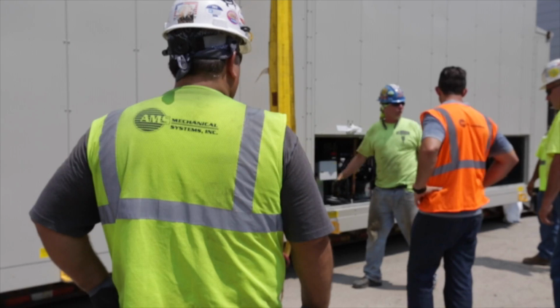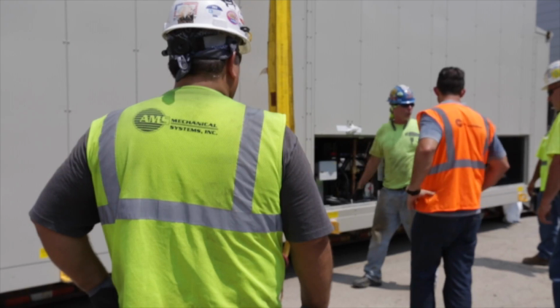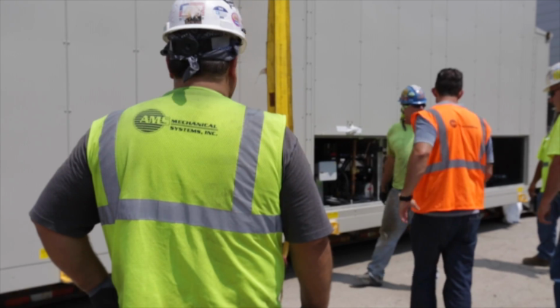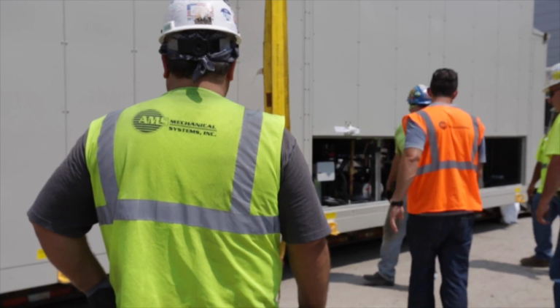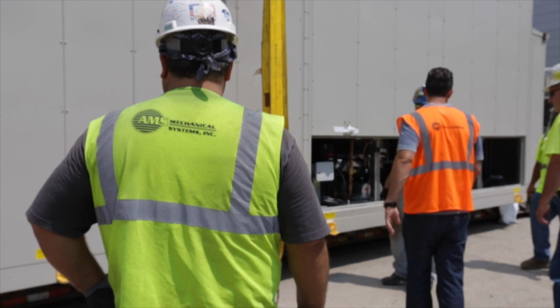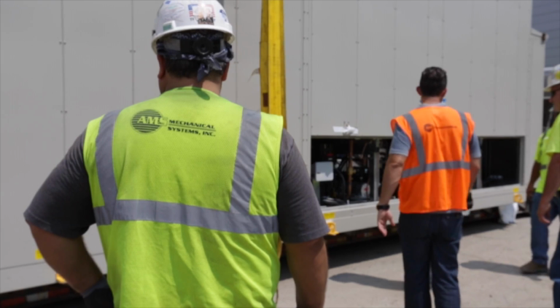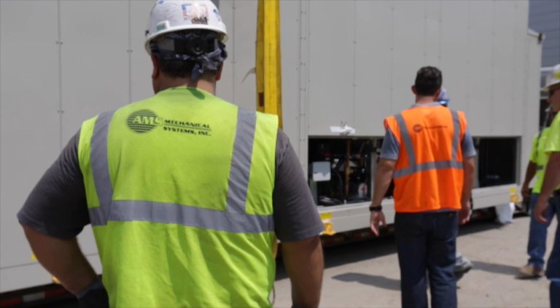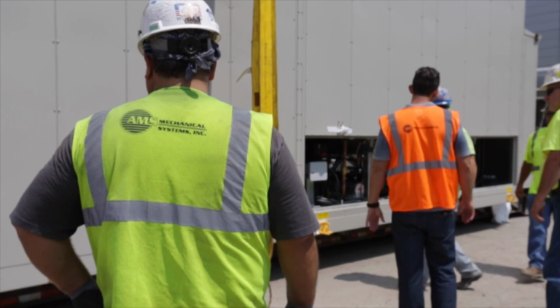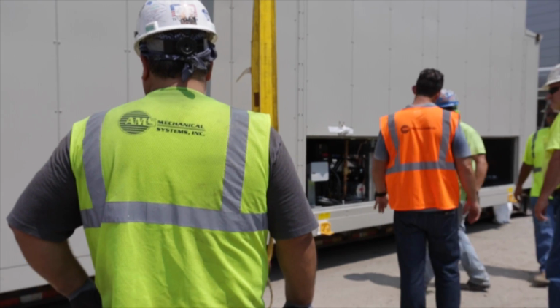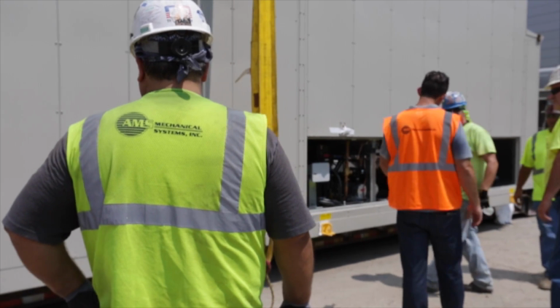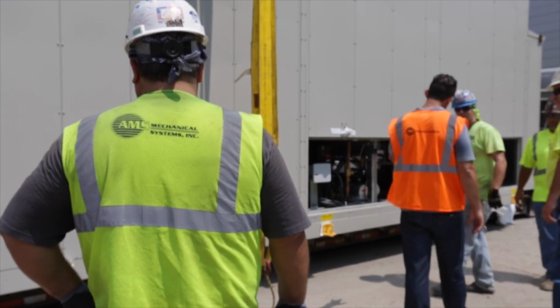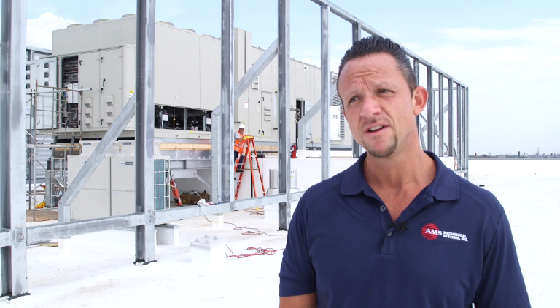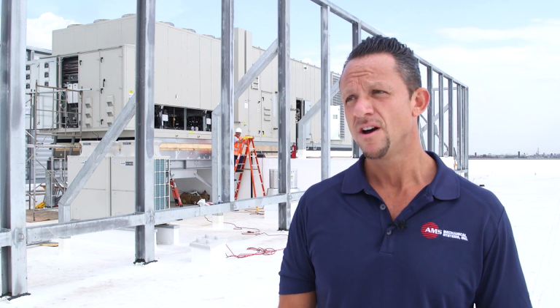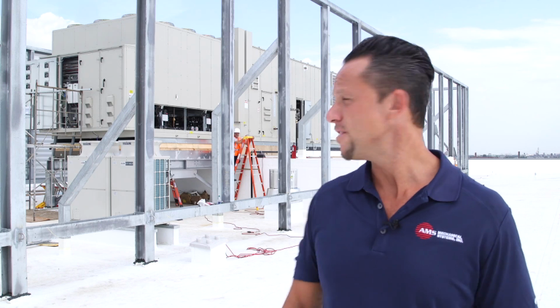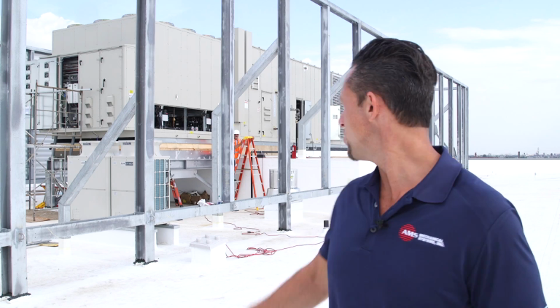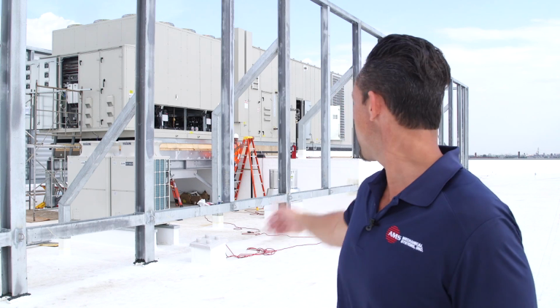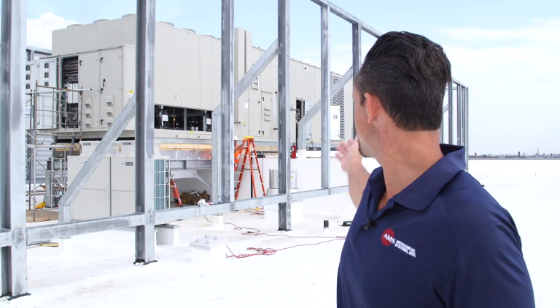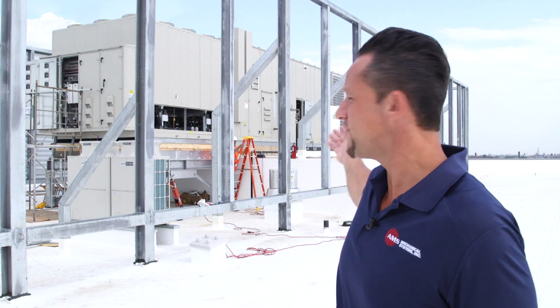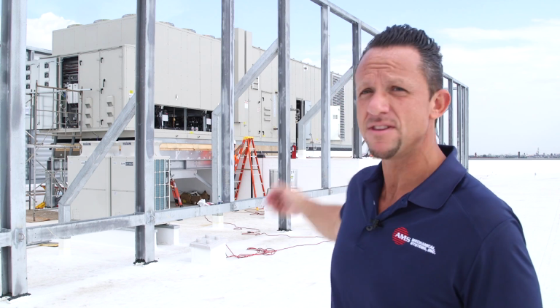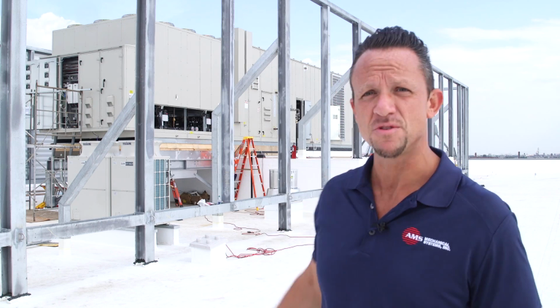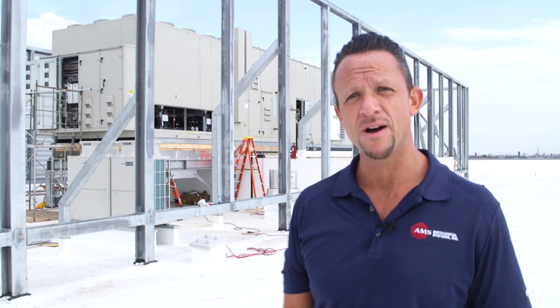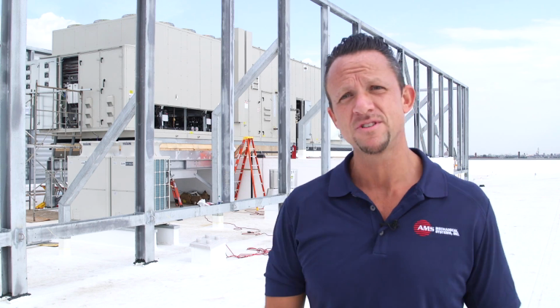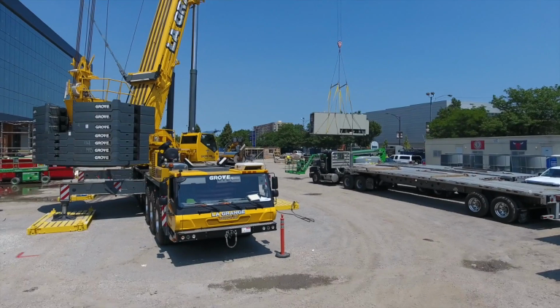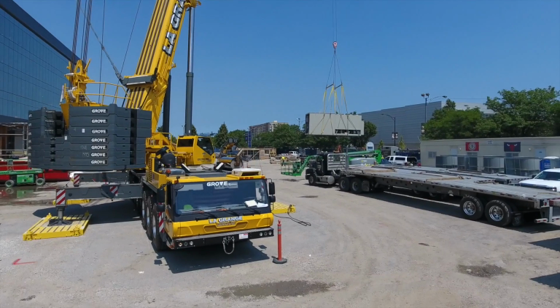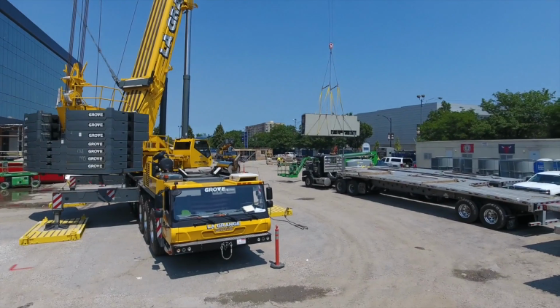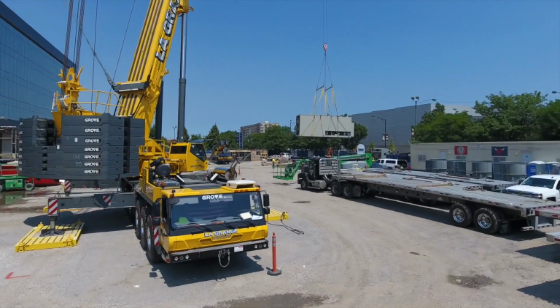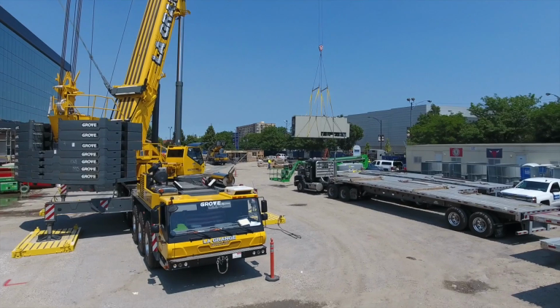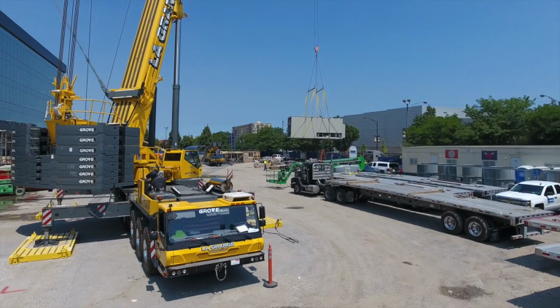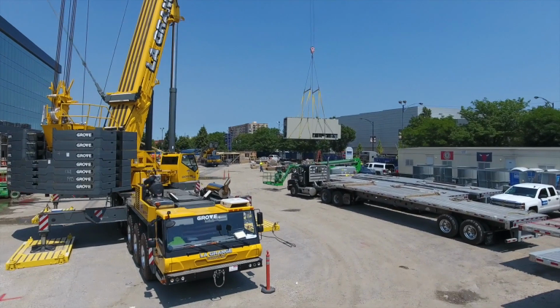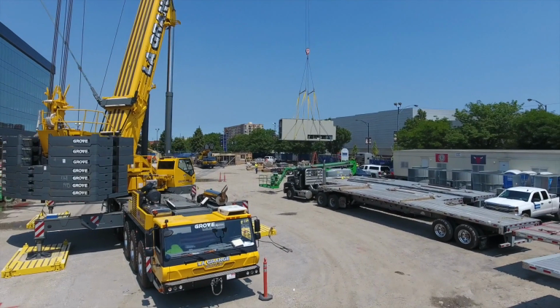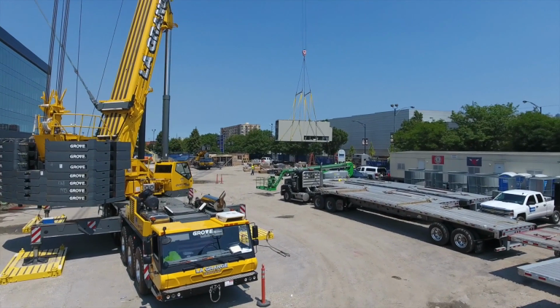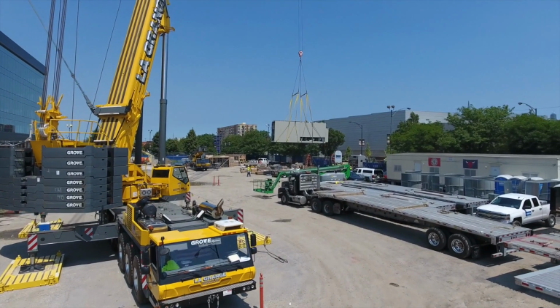Four rooftop units for a total of 600 tons of cooling. This unit behind us weighs 50,000 pounds. We got it up to the roof here with a 550-ton crane.